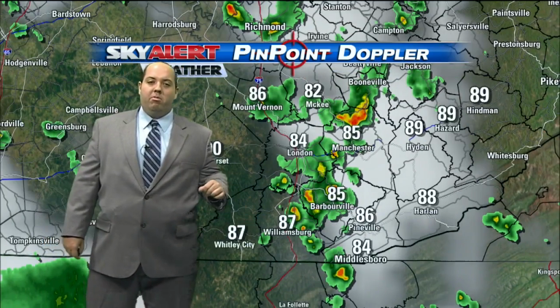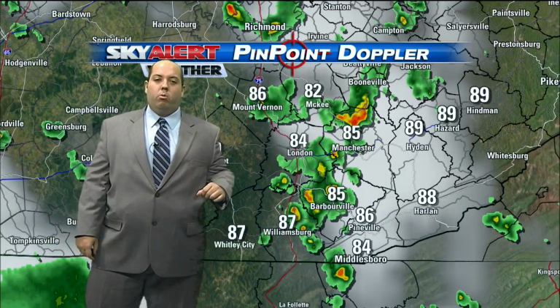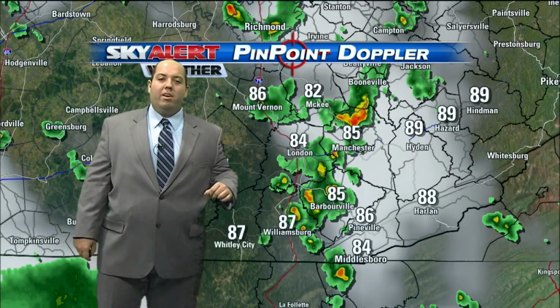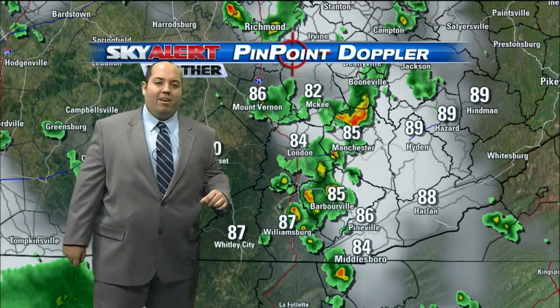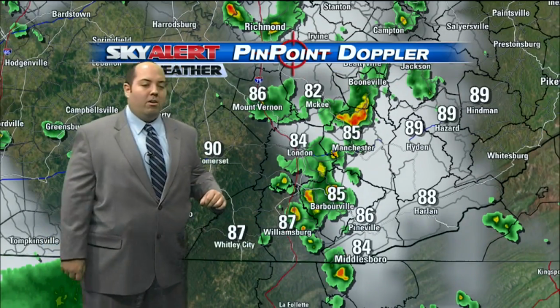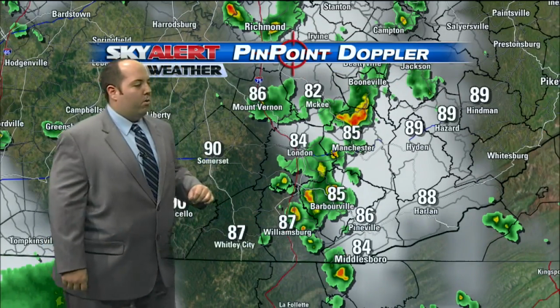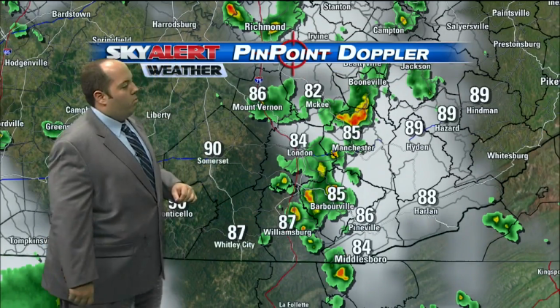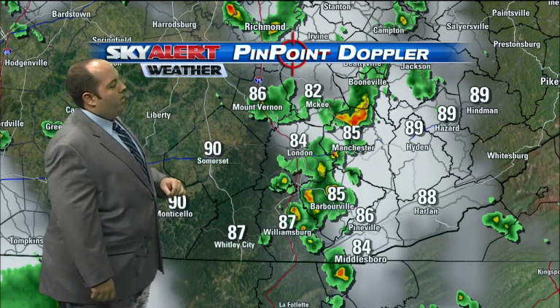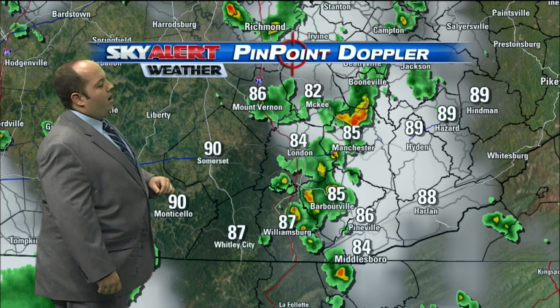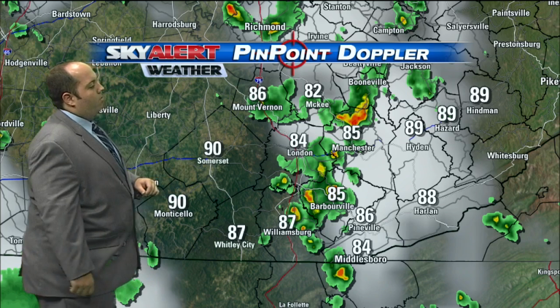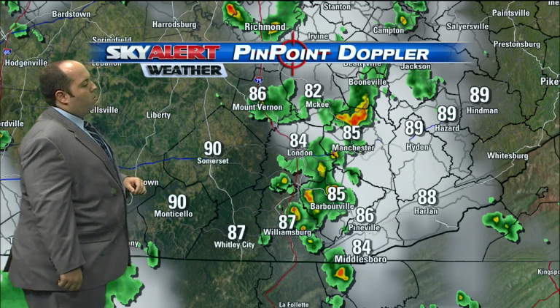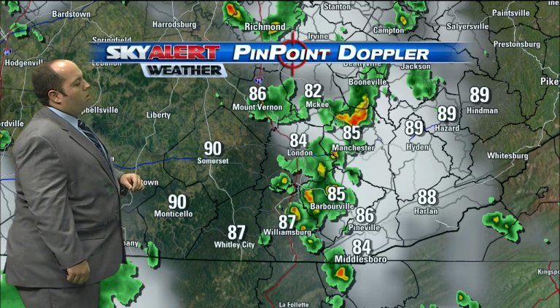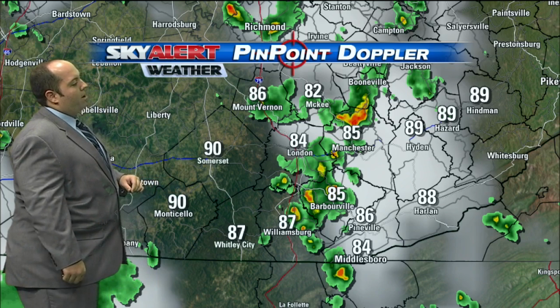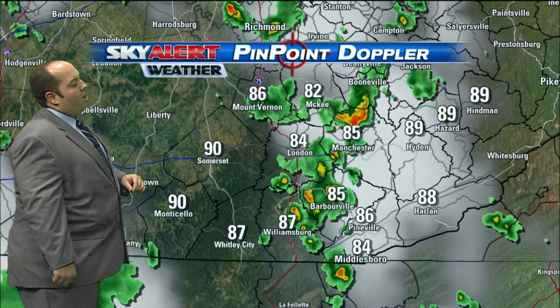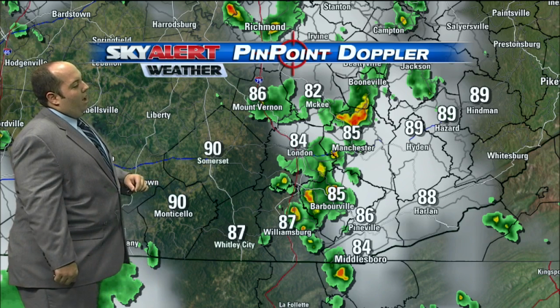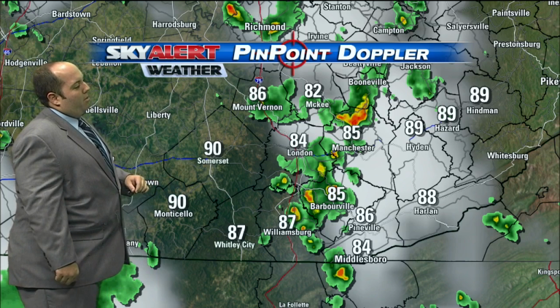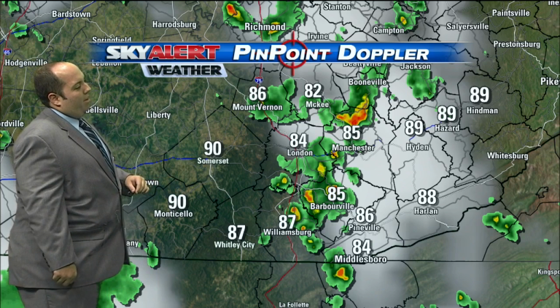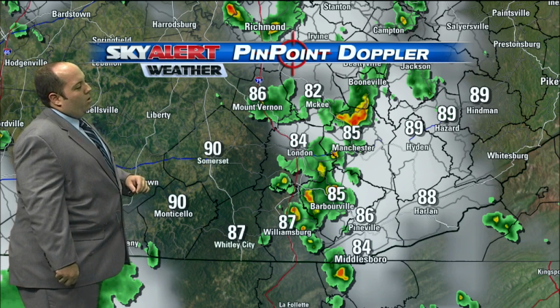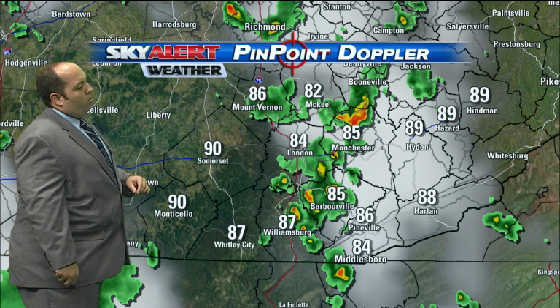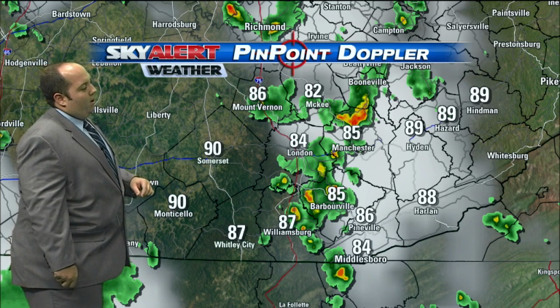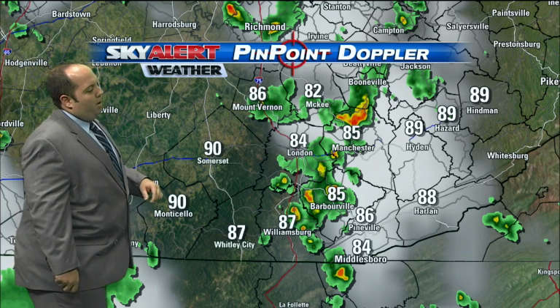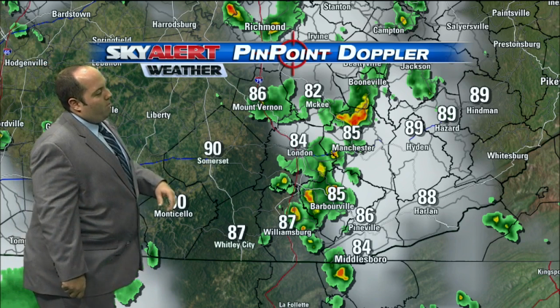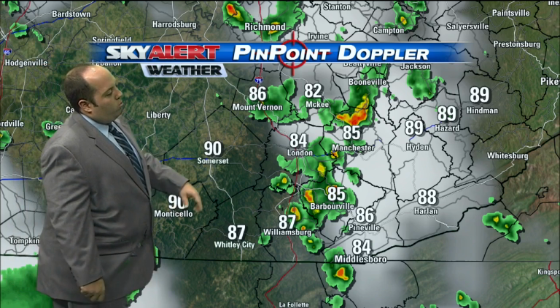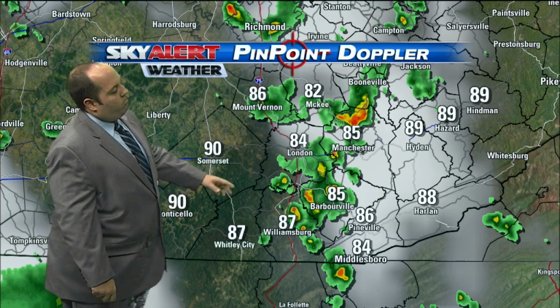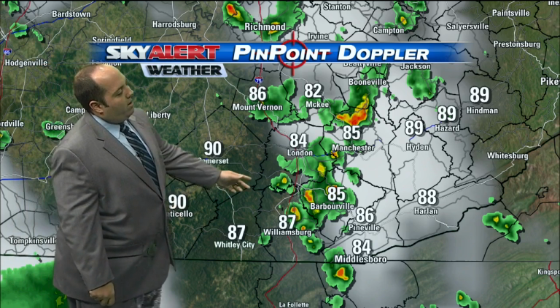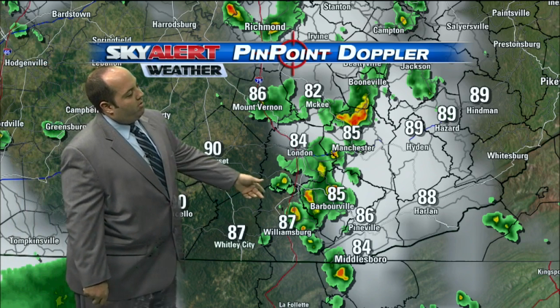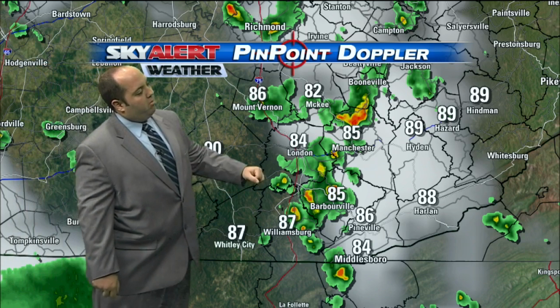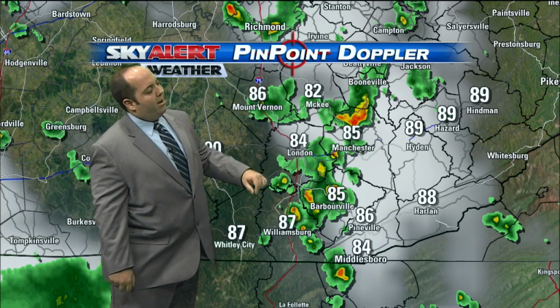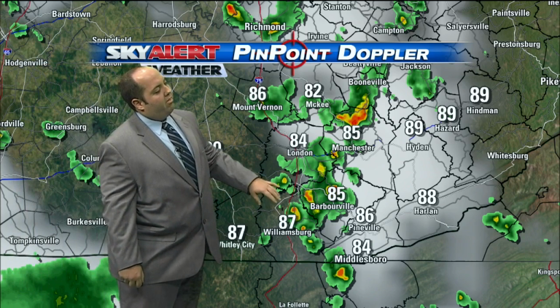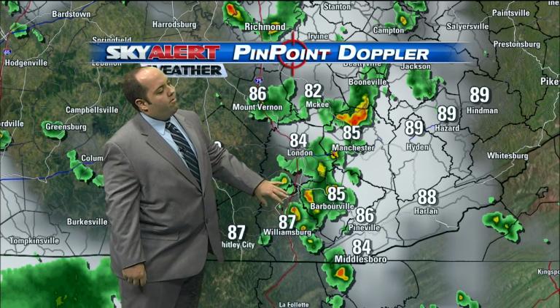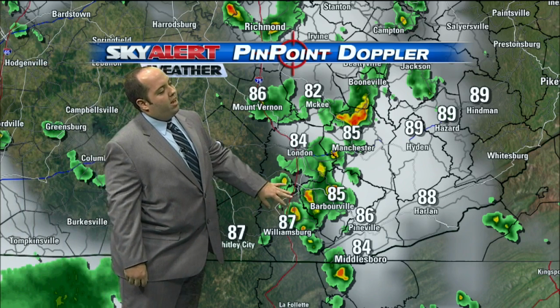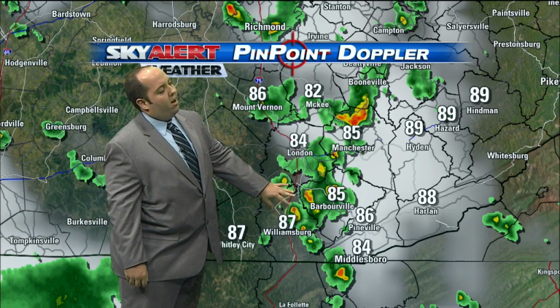Same story down in northern Whitley County from Corbin — I would say about five or six miles south of town.